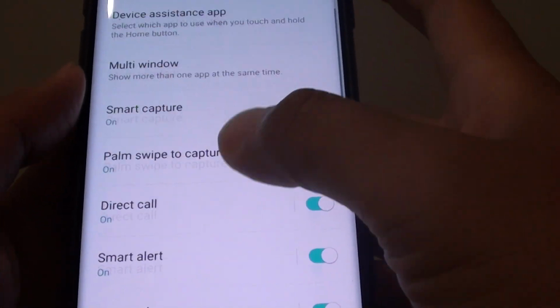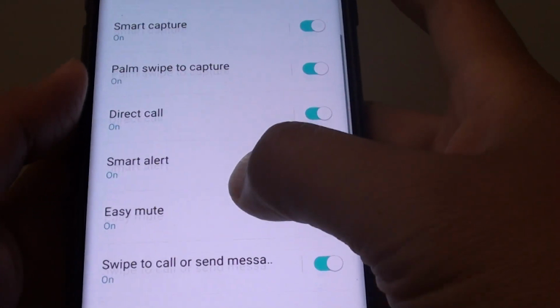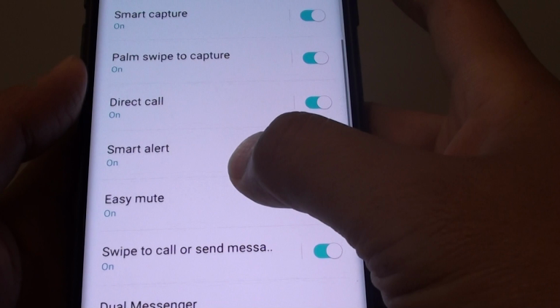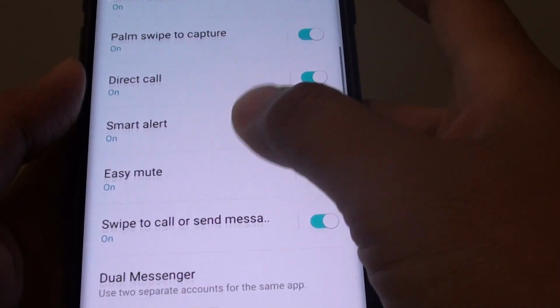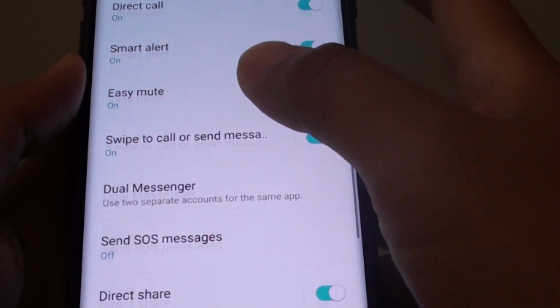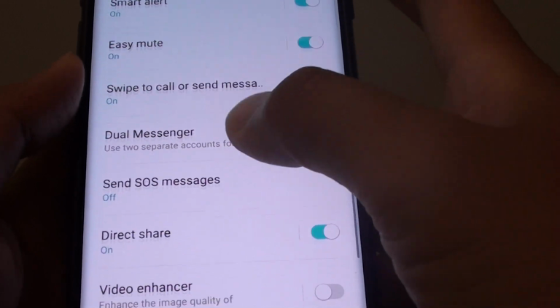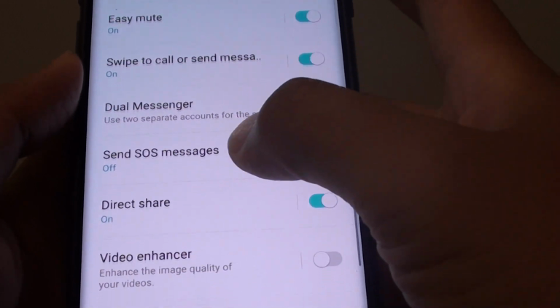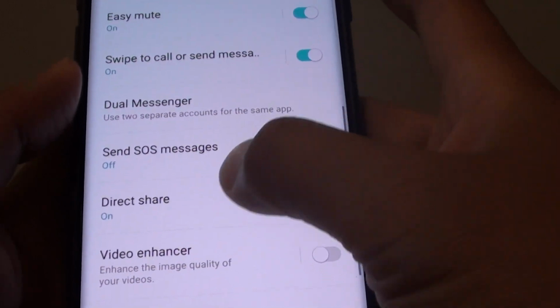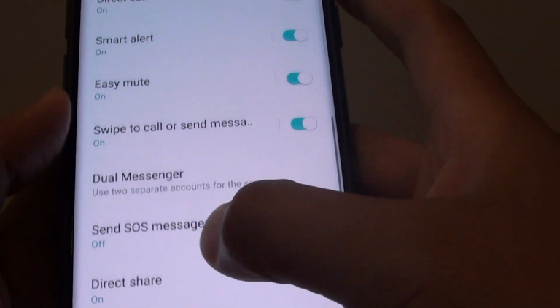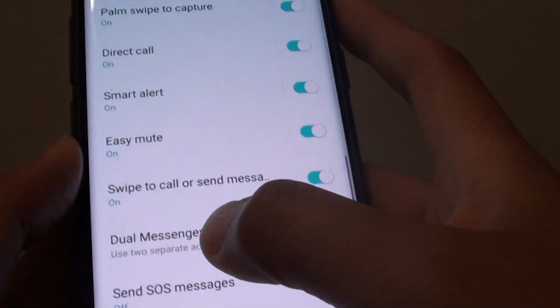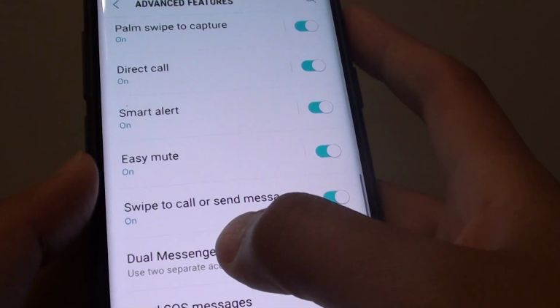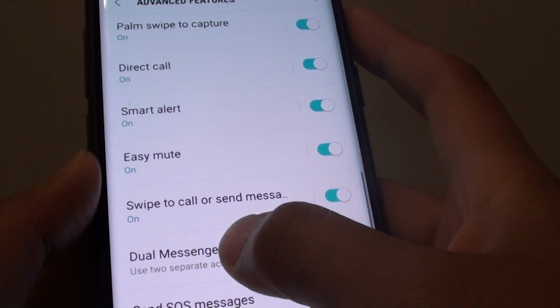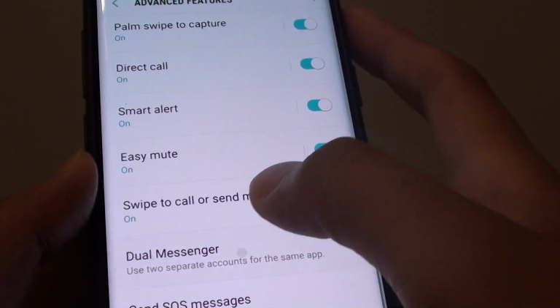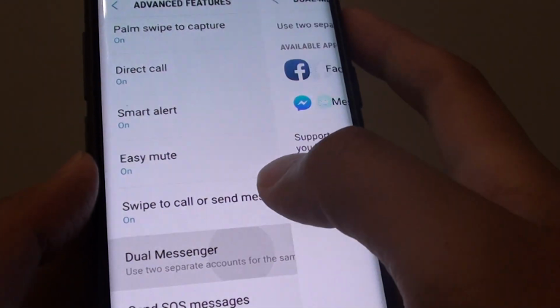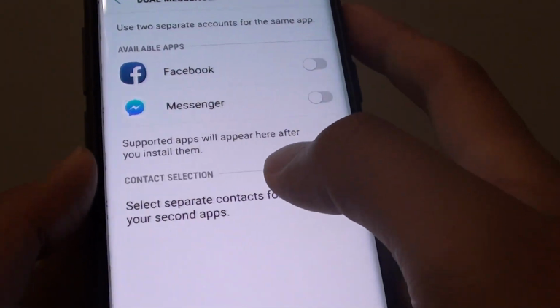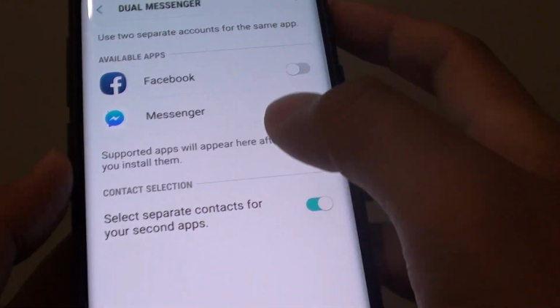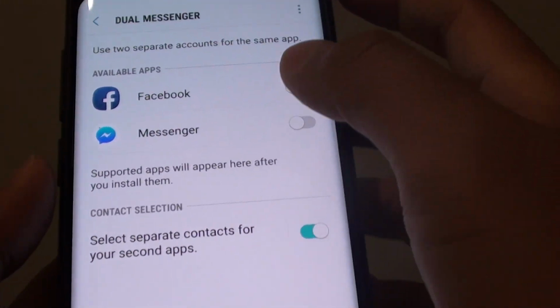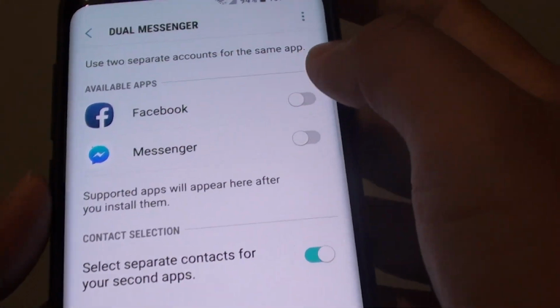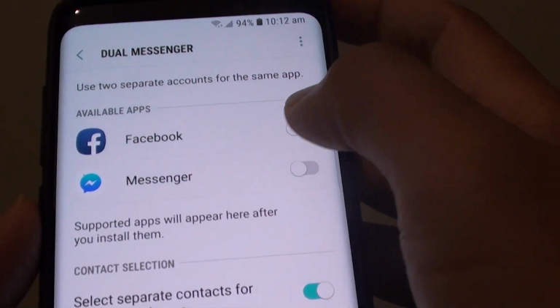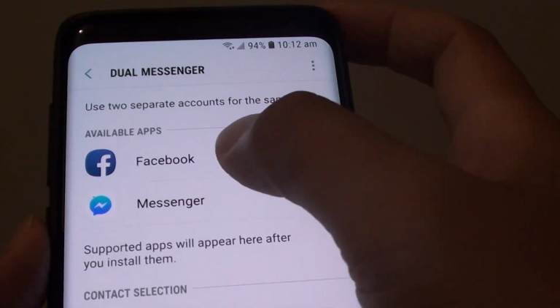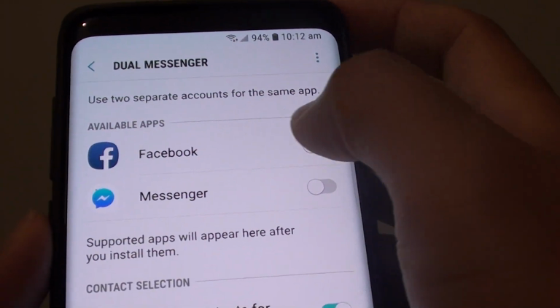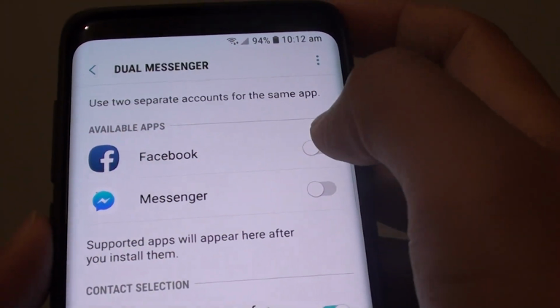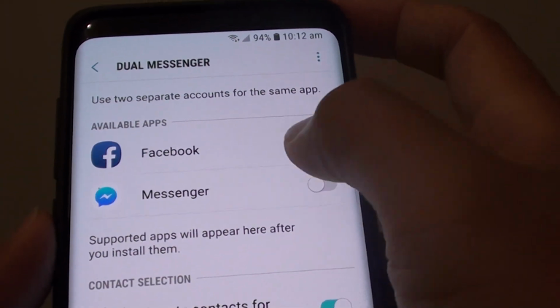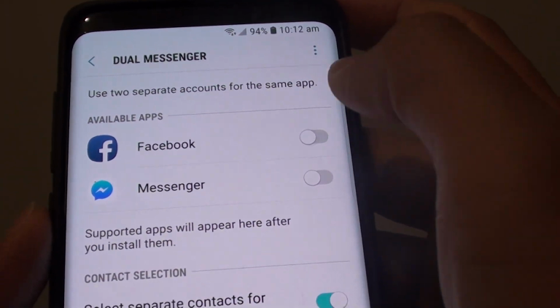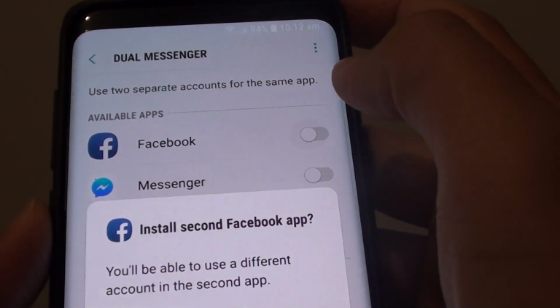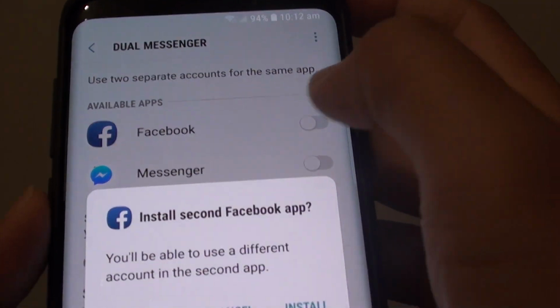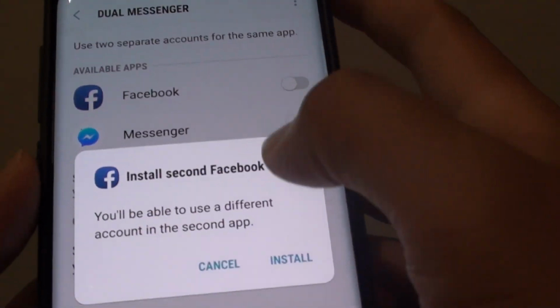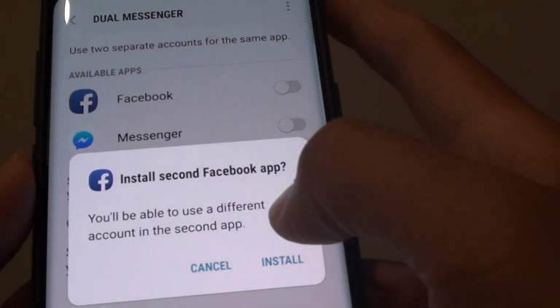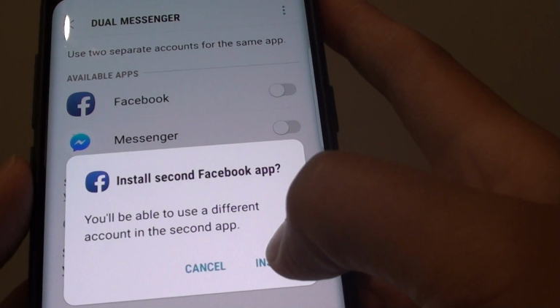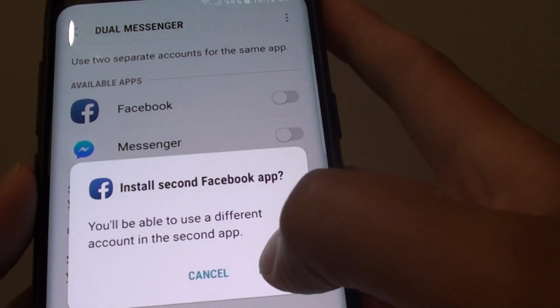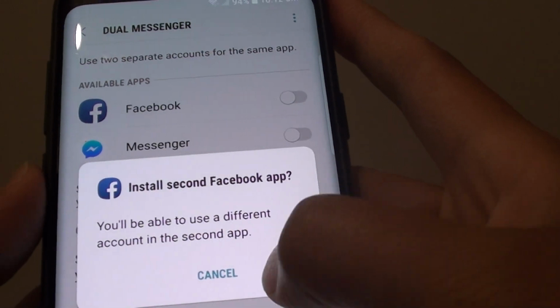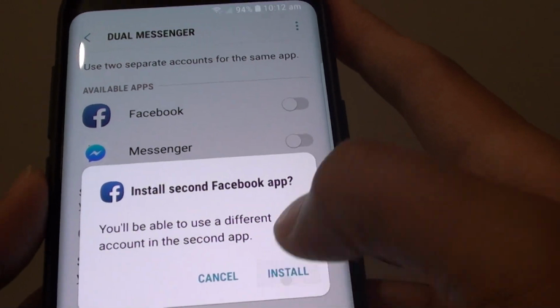Then go down and tap on Dual Messenger. And then tap on the Facebook switch. Tap on install.